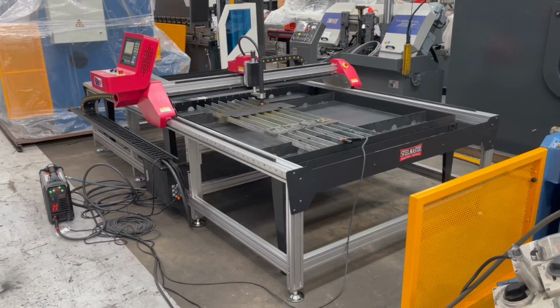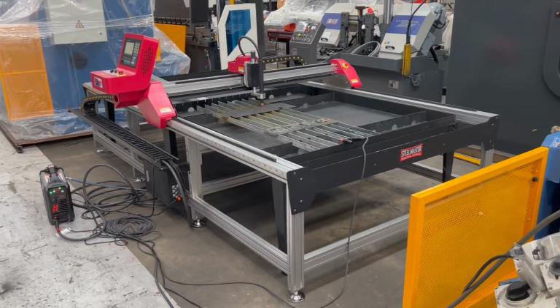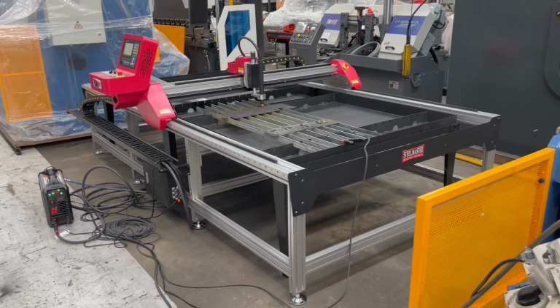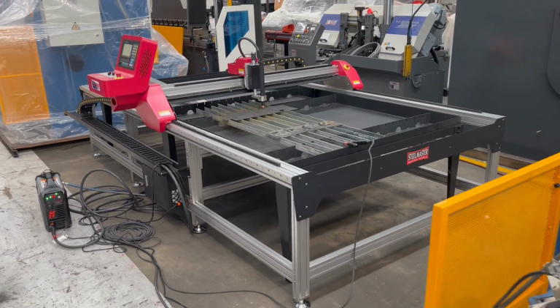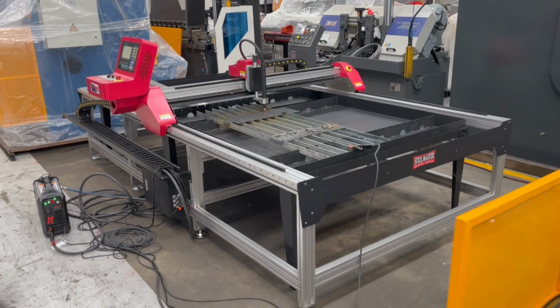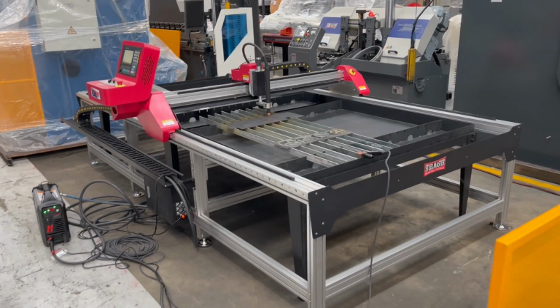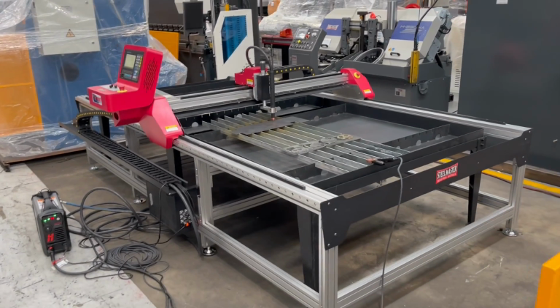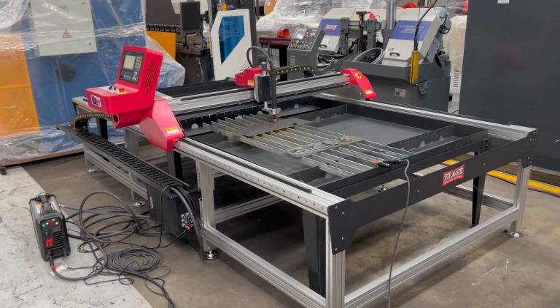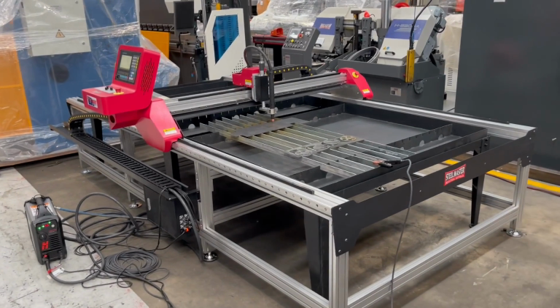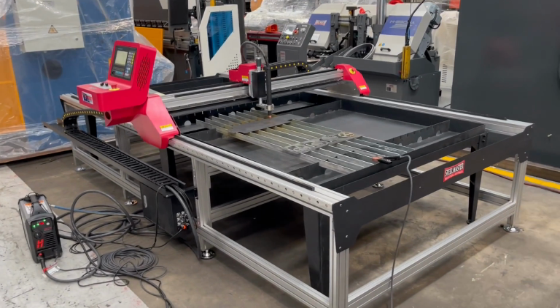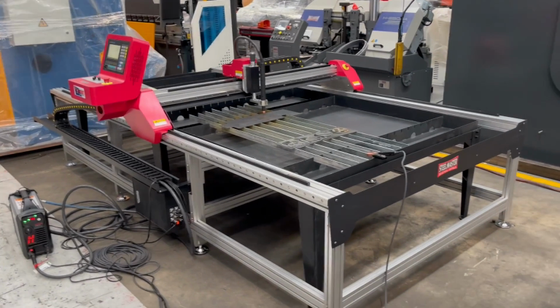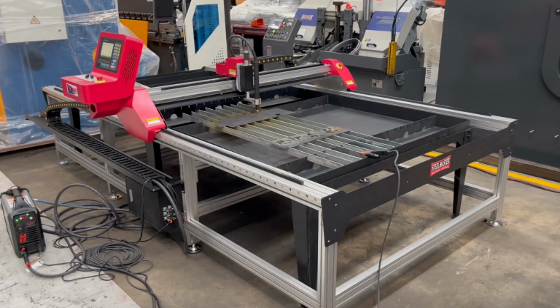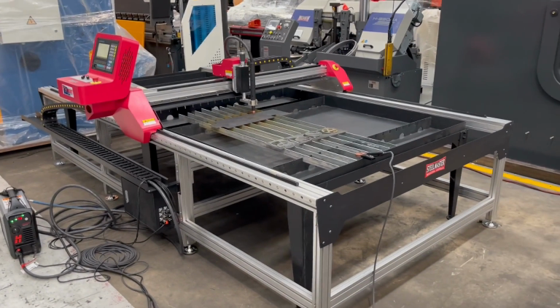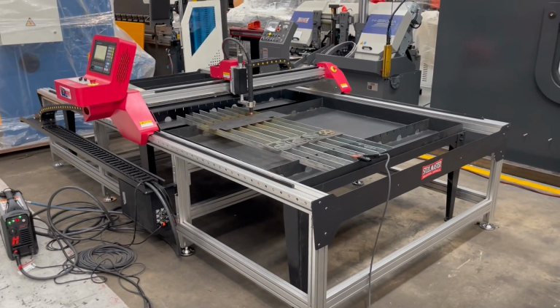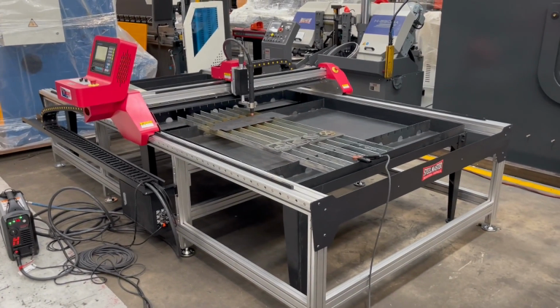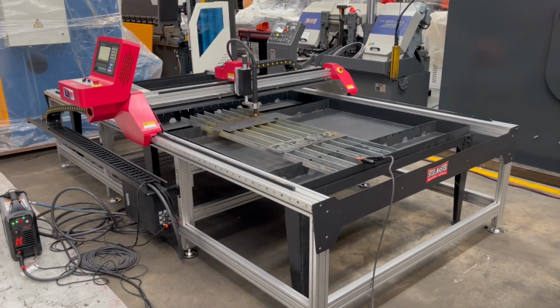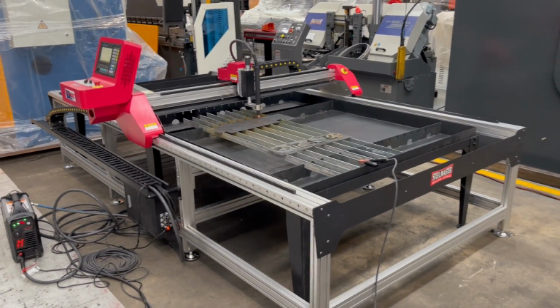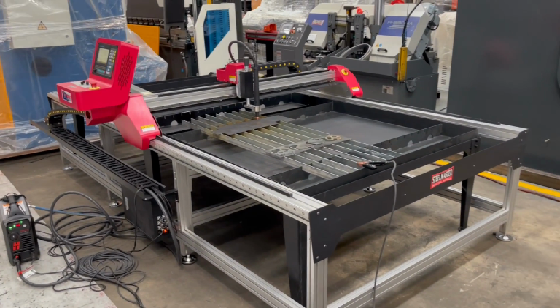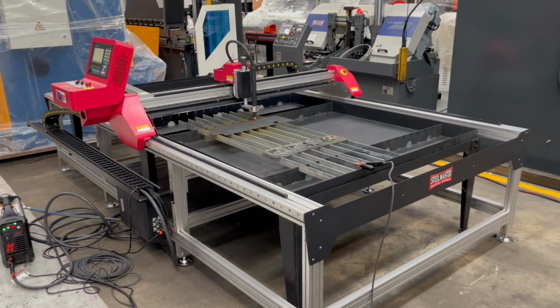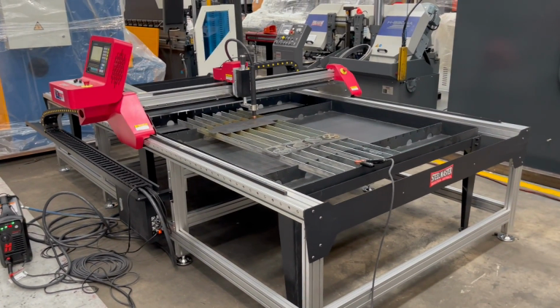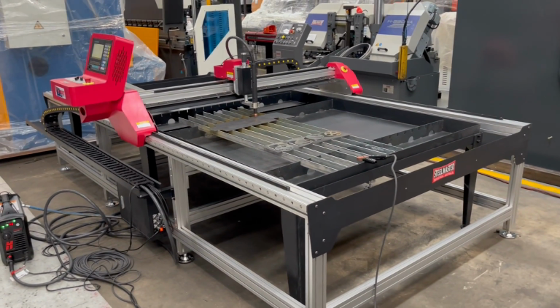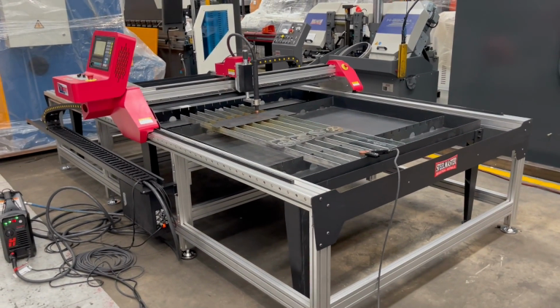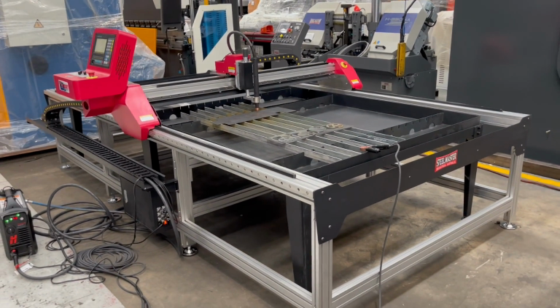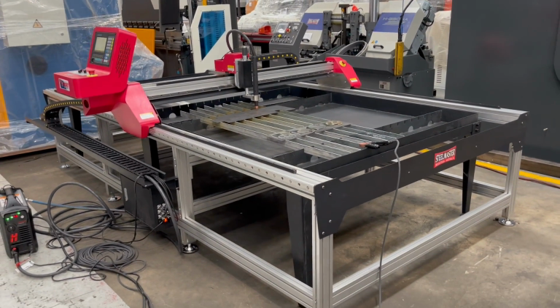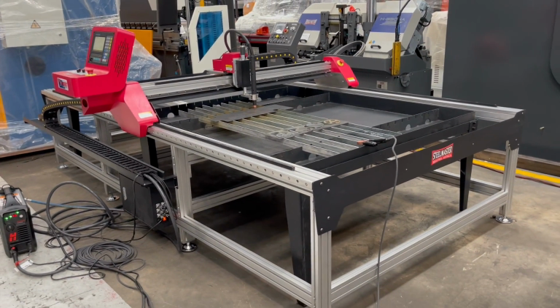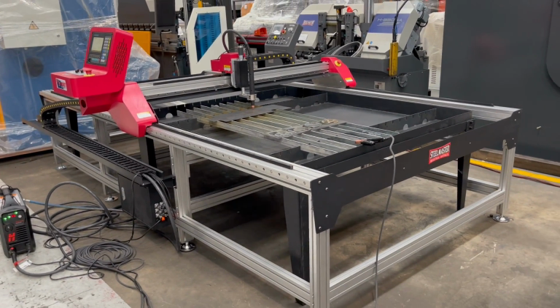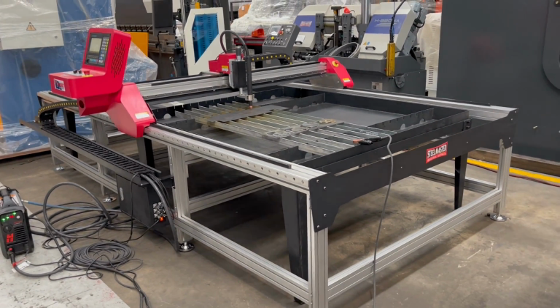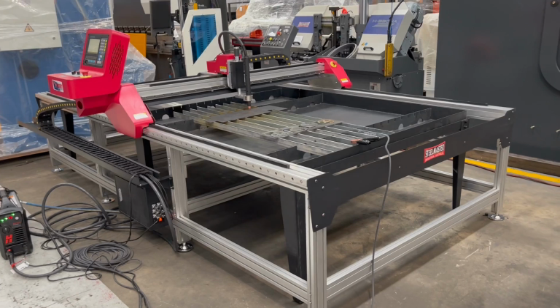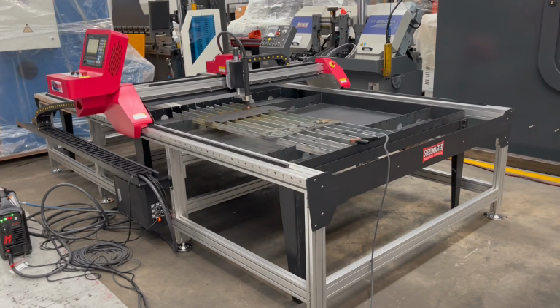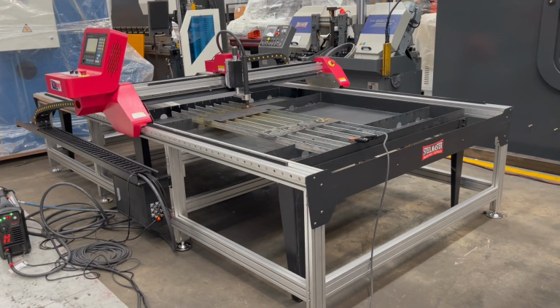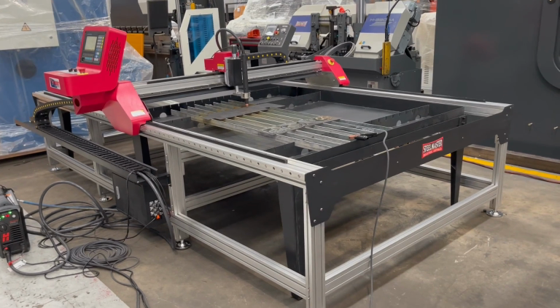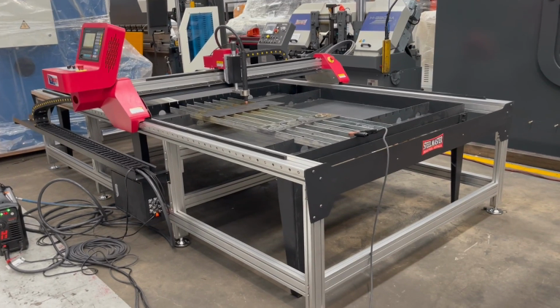Hi, it's Dave from Massive Plant Machinery. Today we're going to overview our Stoolmaster Blaze CNC plasma cutter.